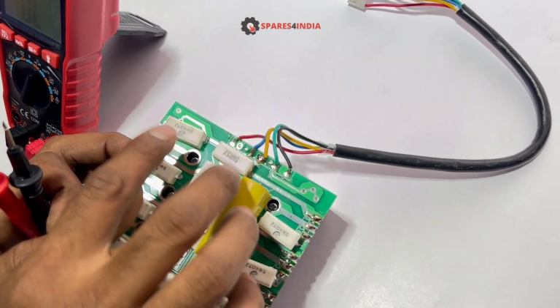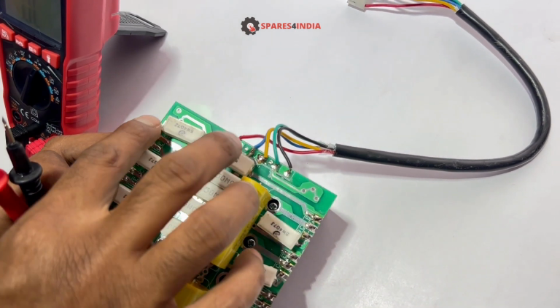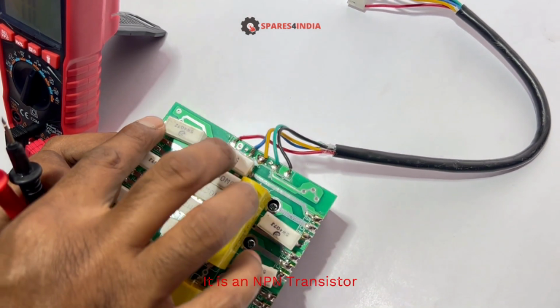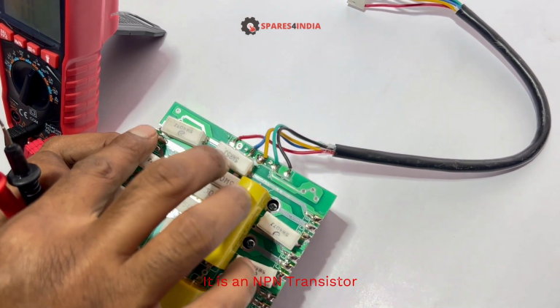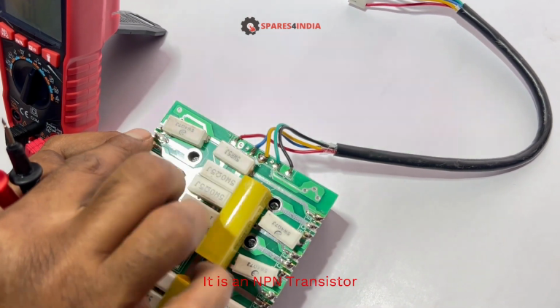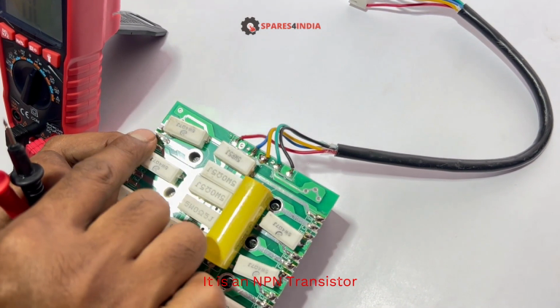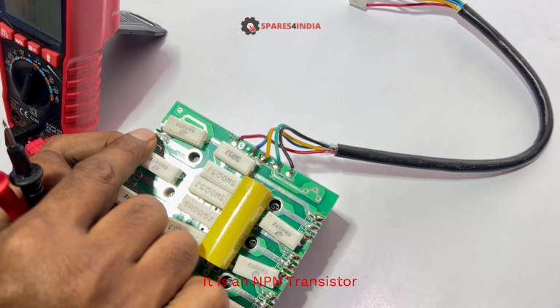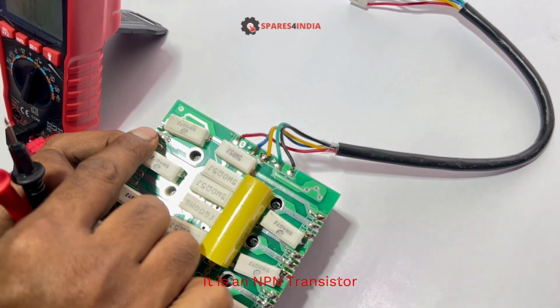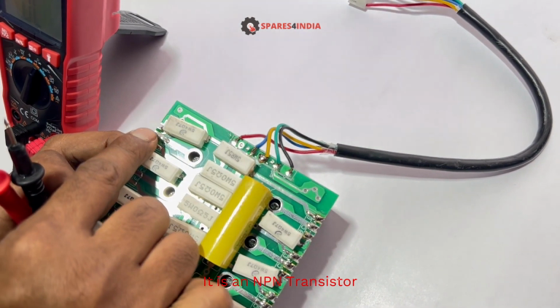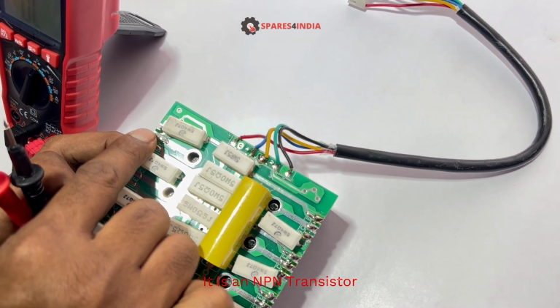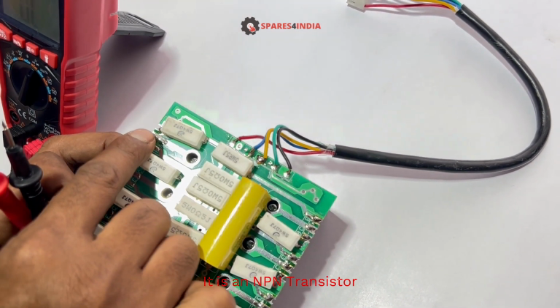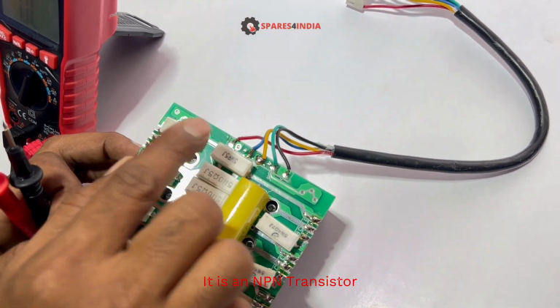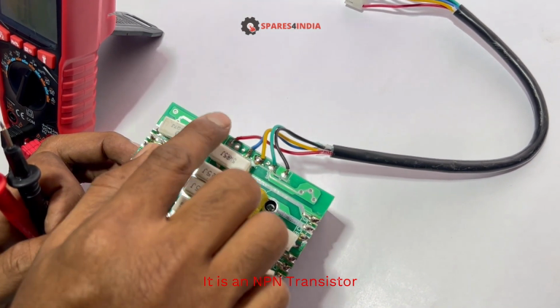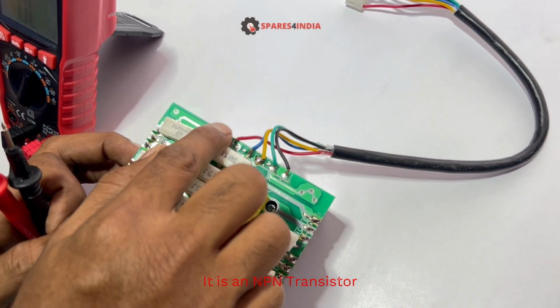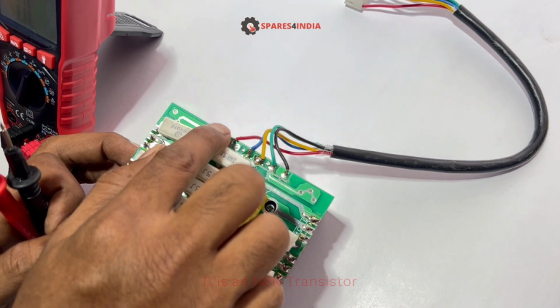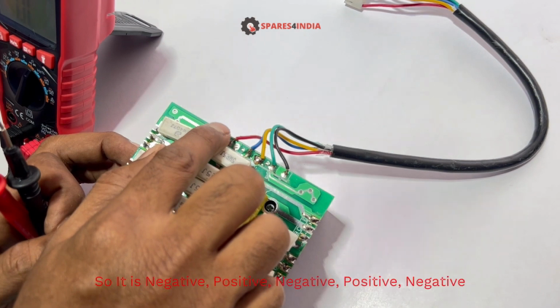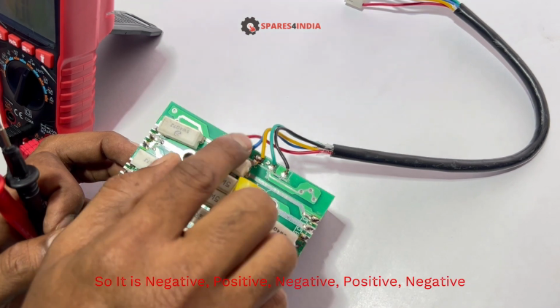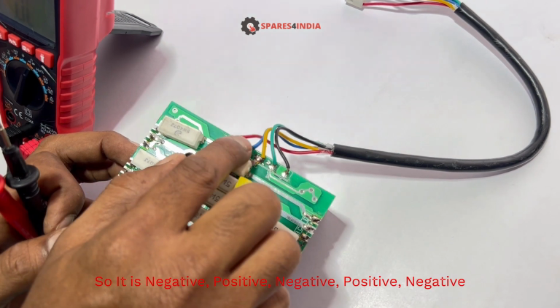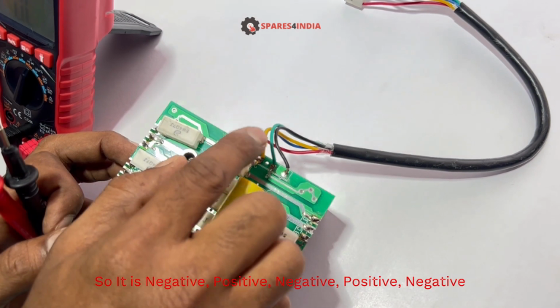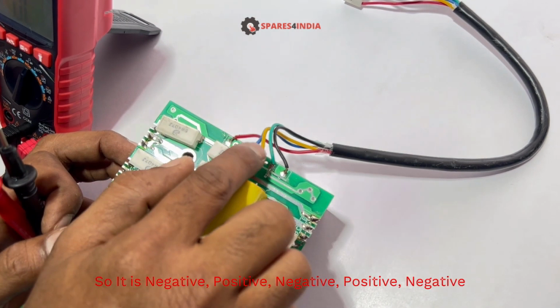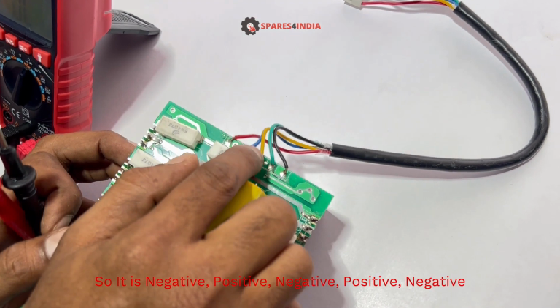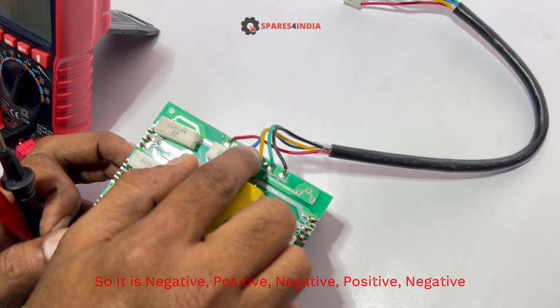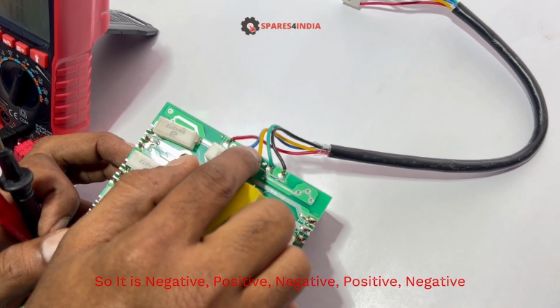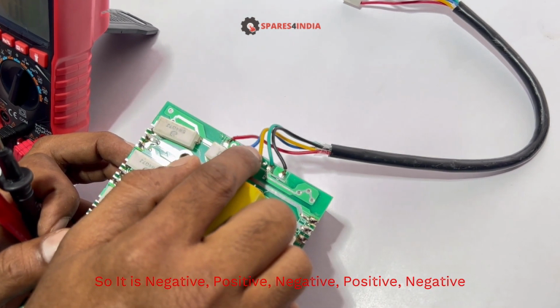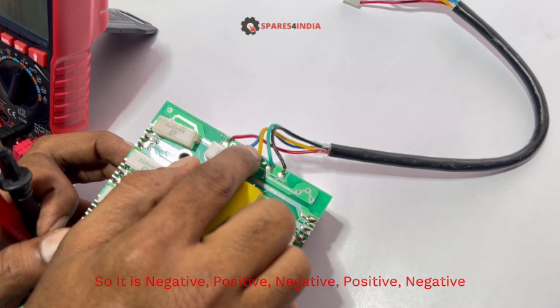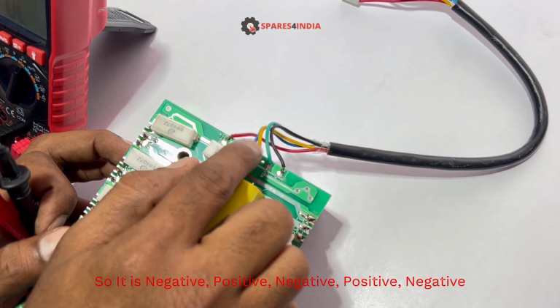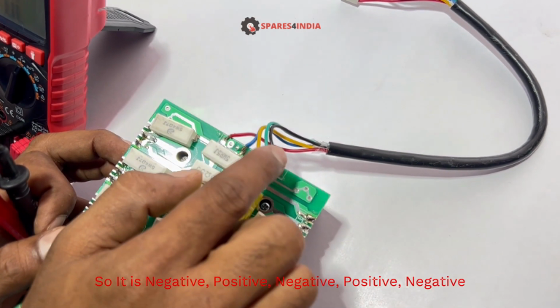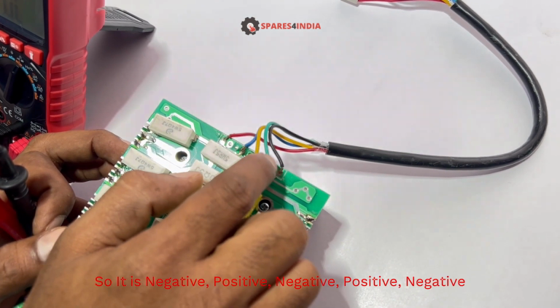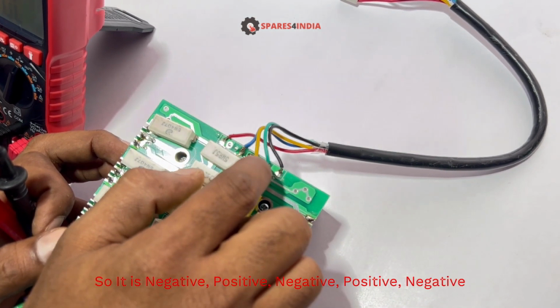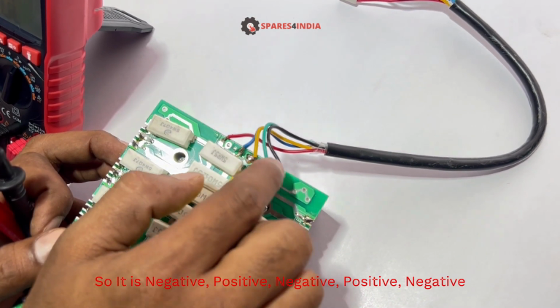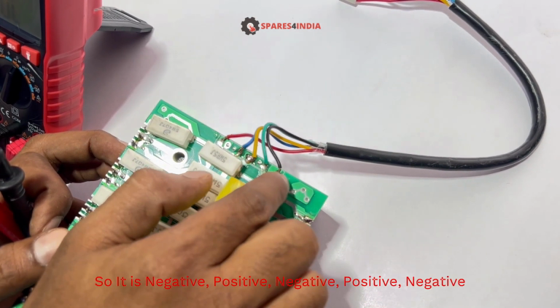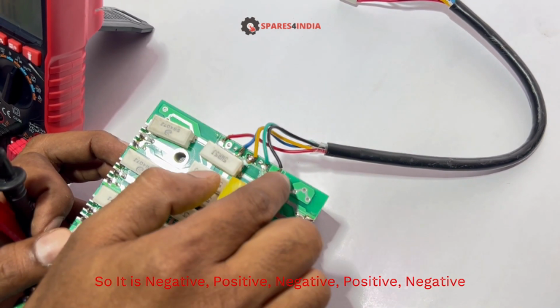It is an NPN transistor. So the polarity is: negative, positive, negative, positive, negative.